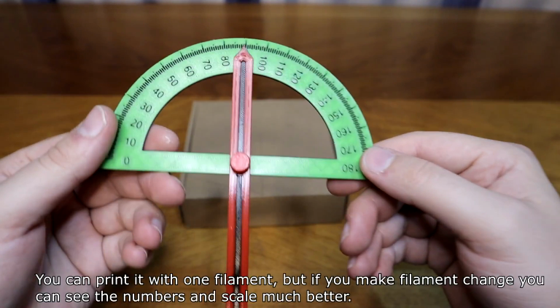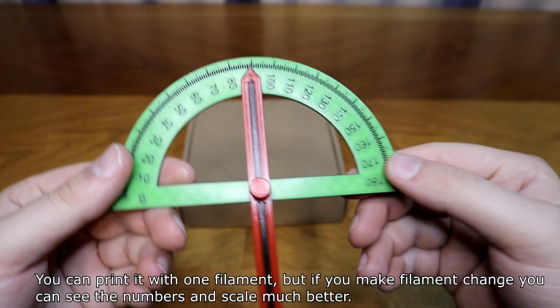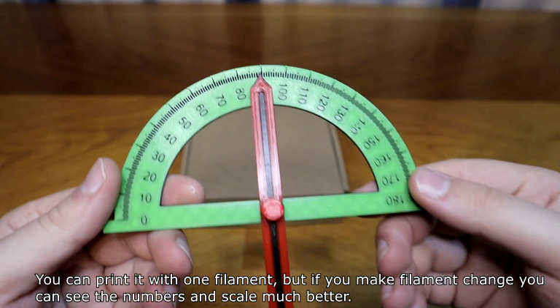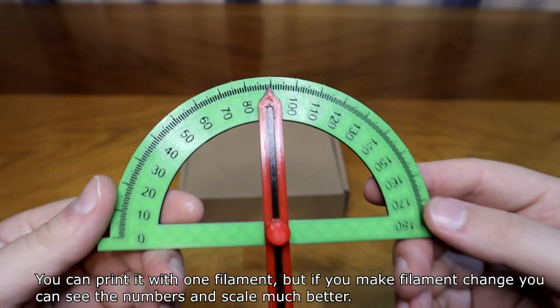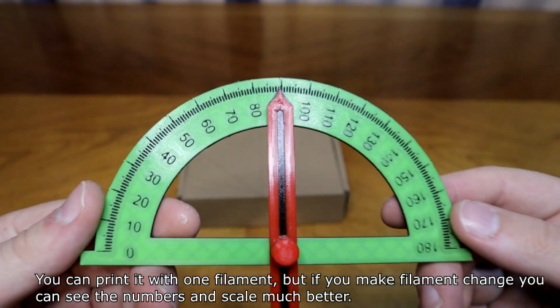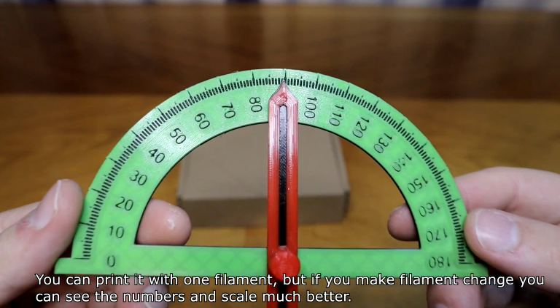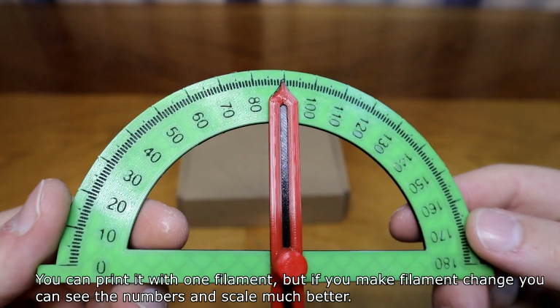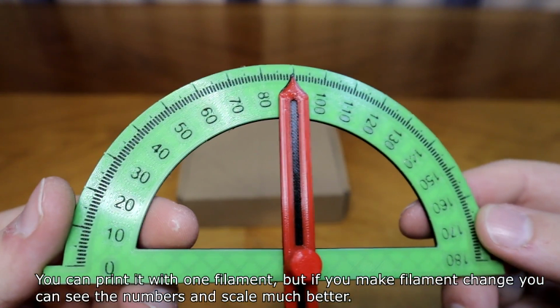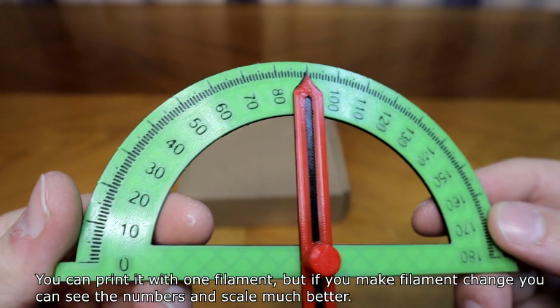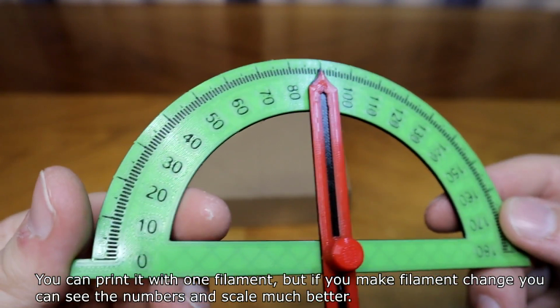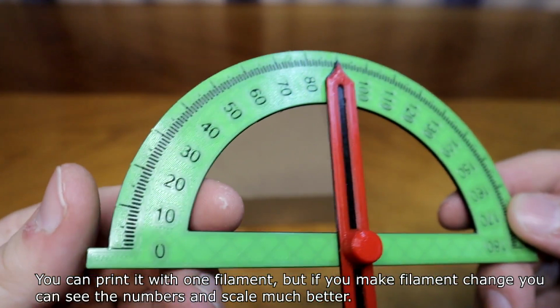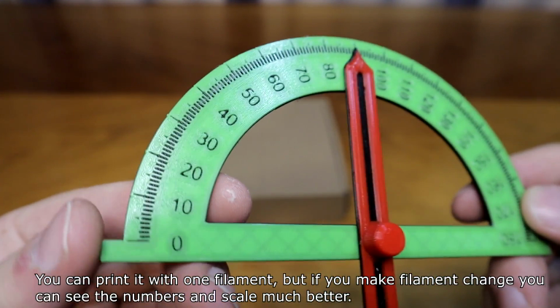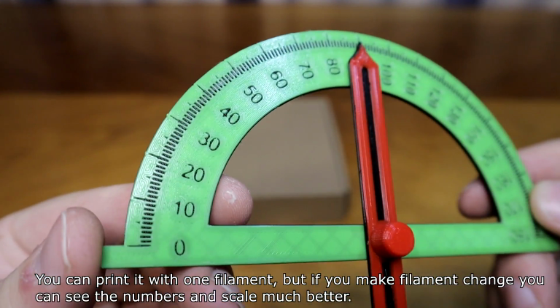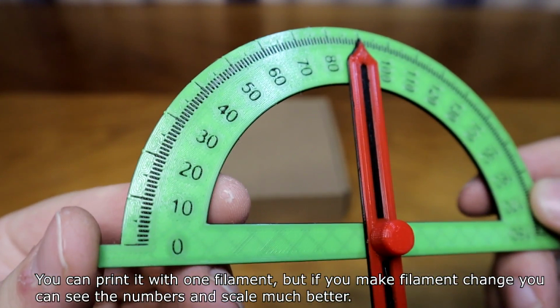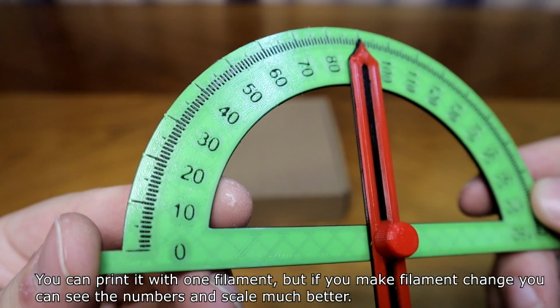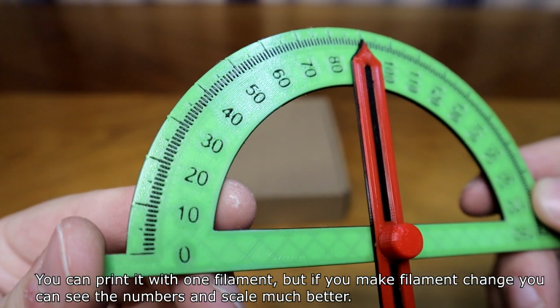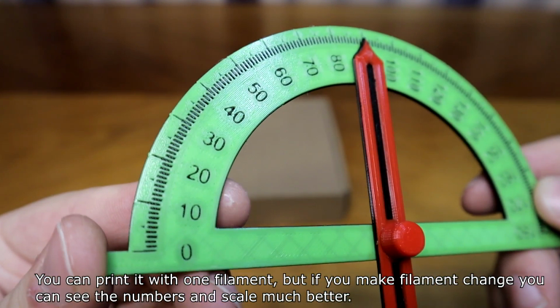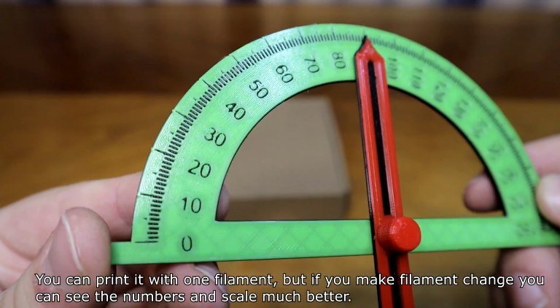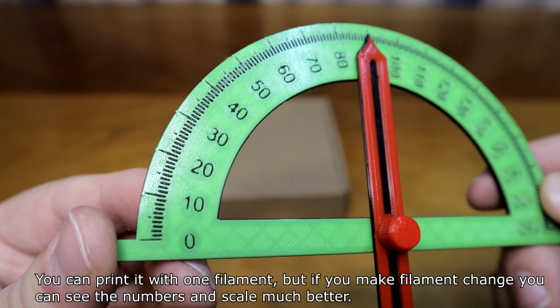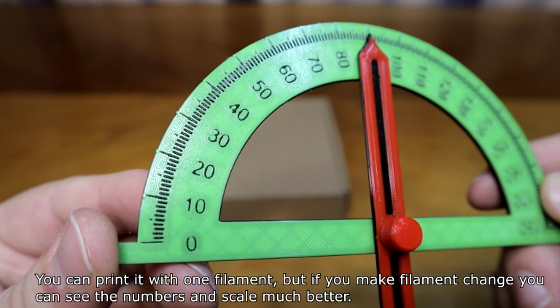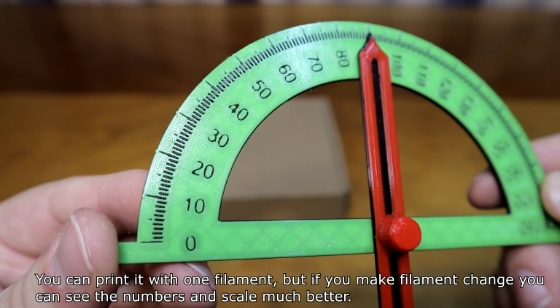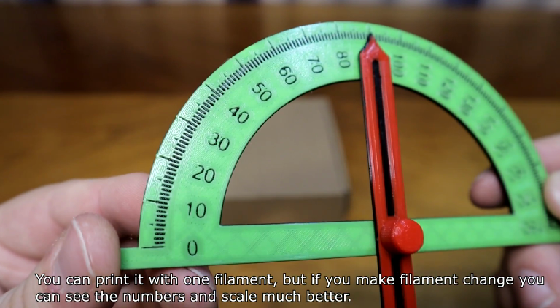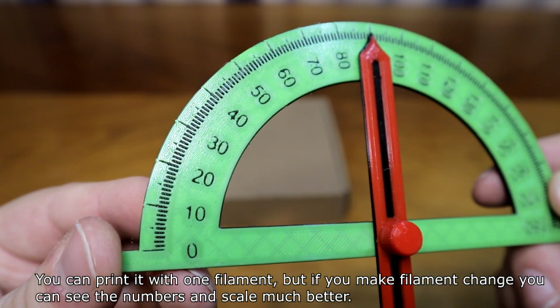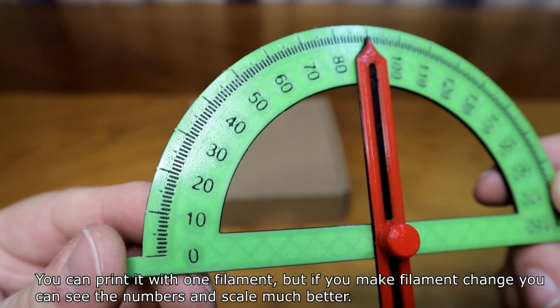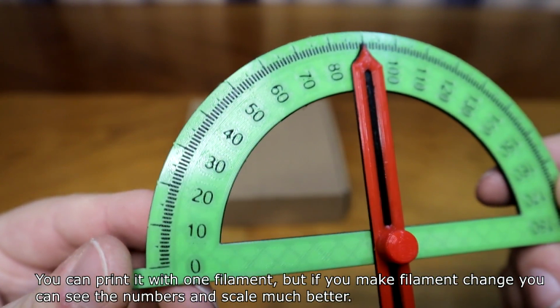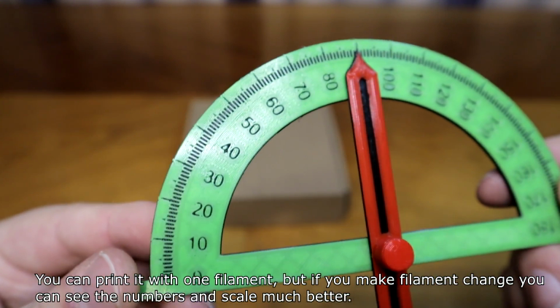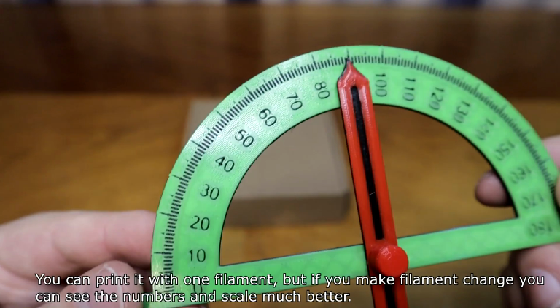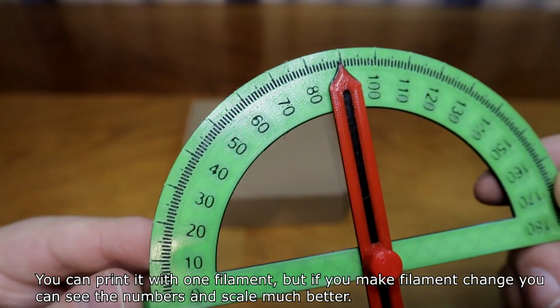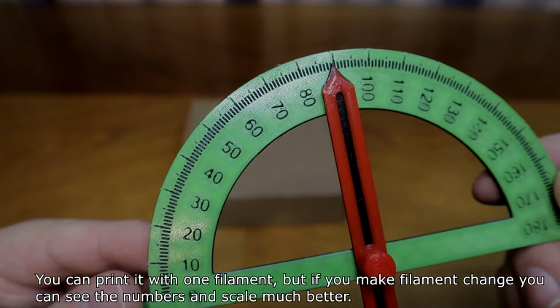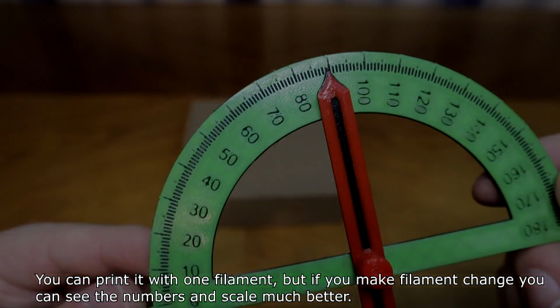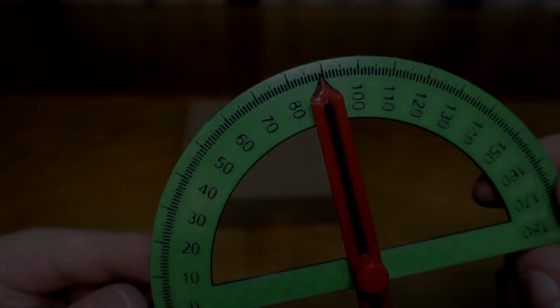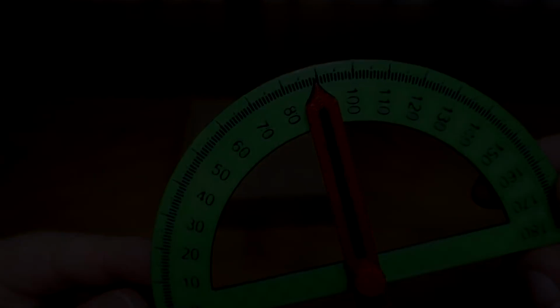You can print it with one filament, but if you use filament color changes, you can see the numbers and scale much better.